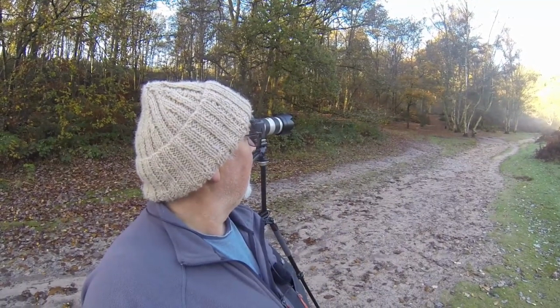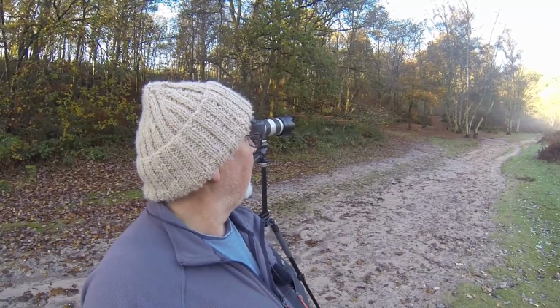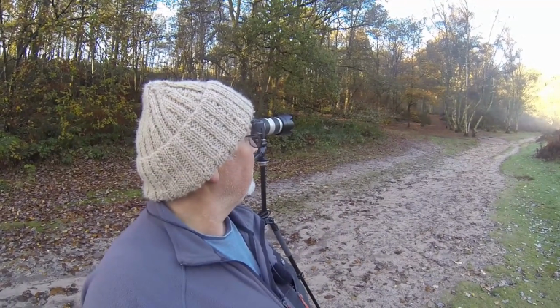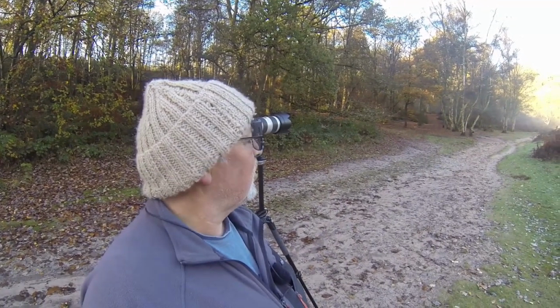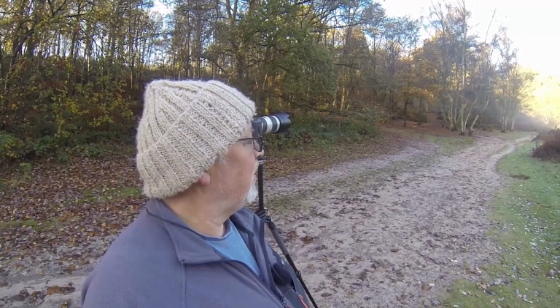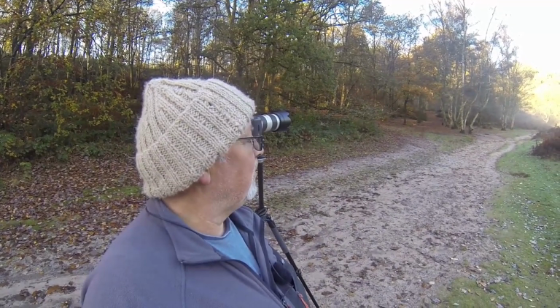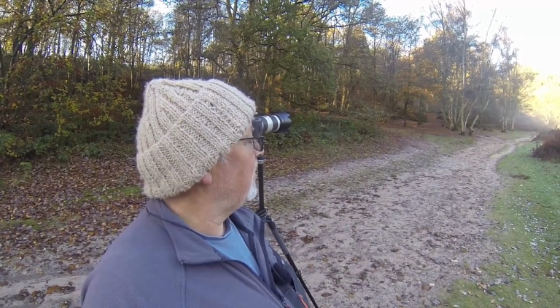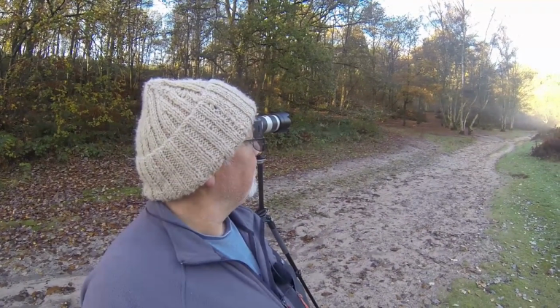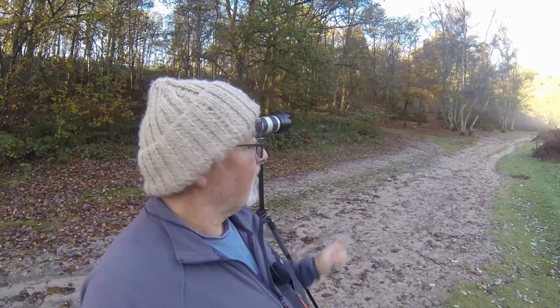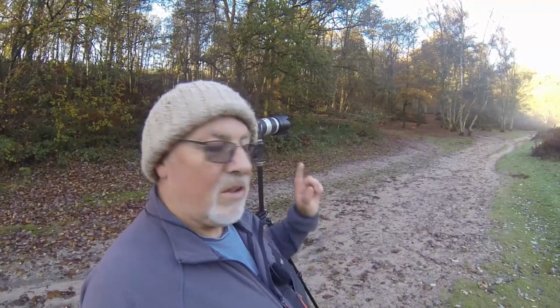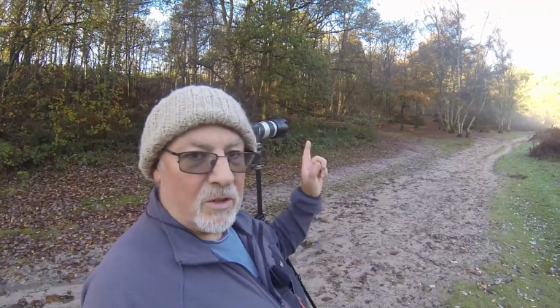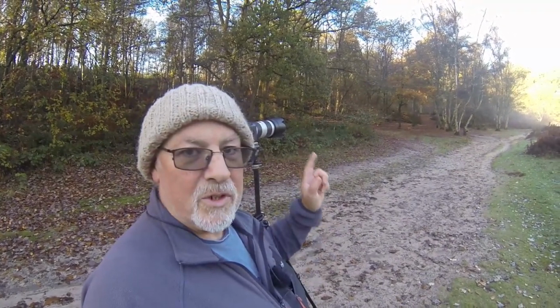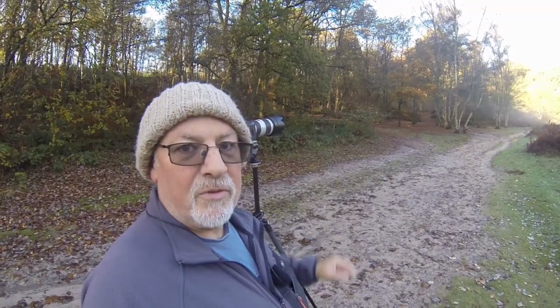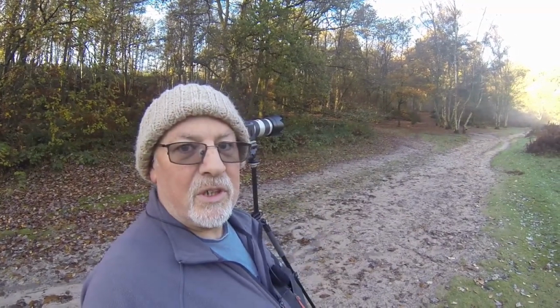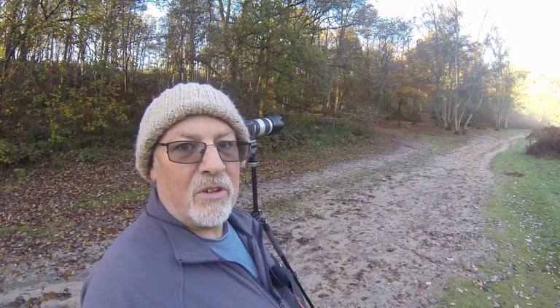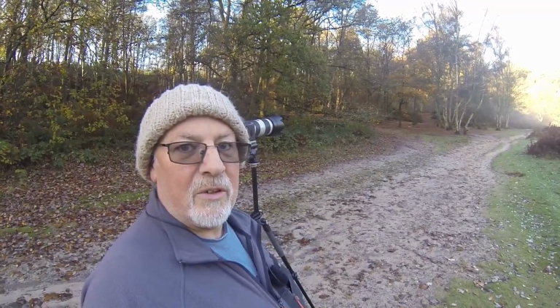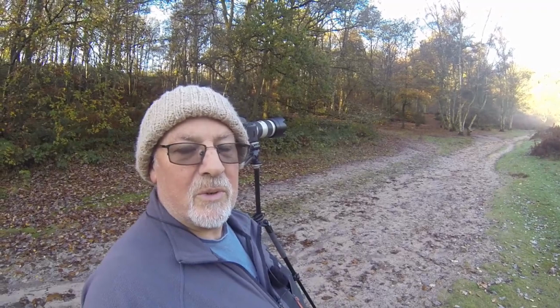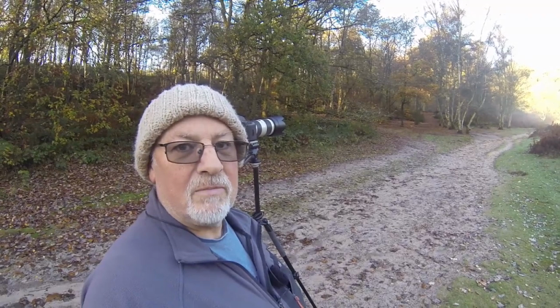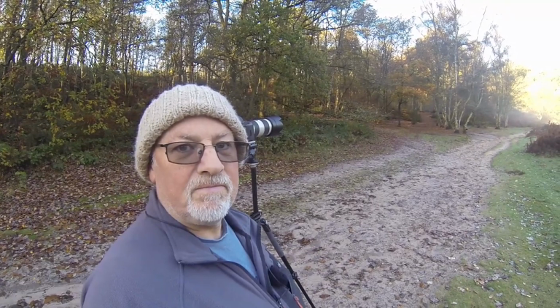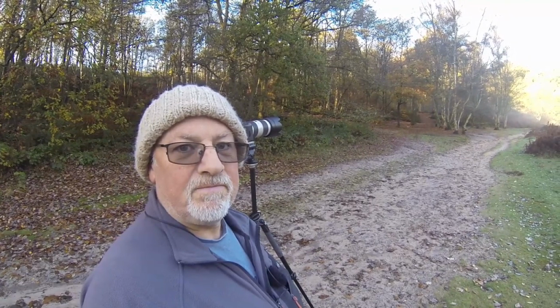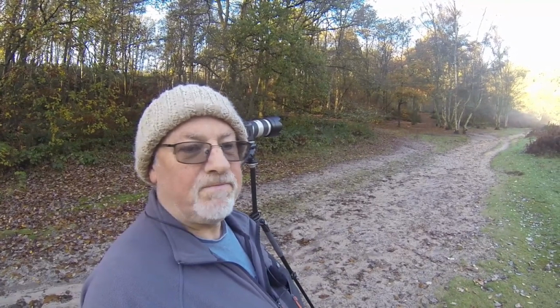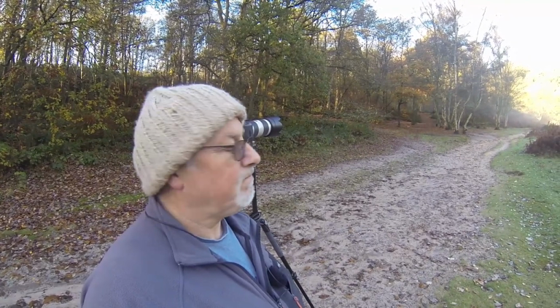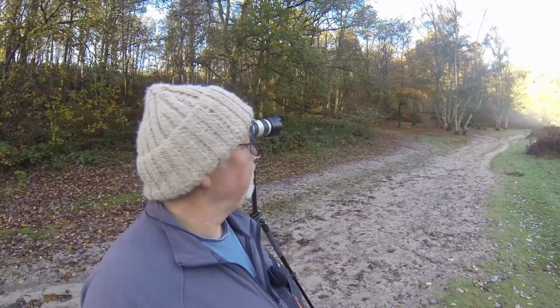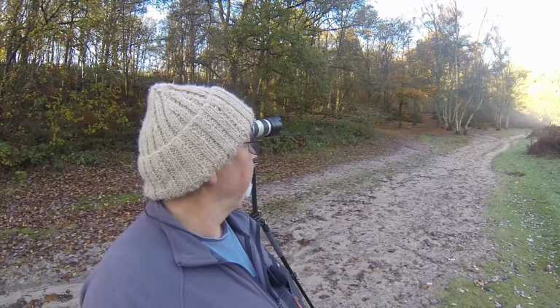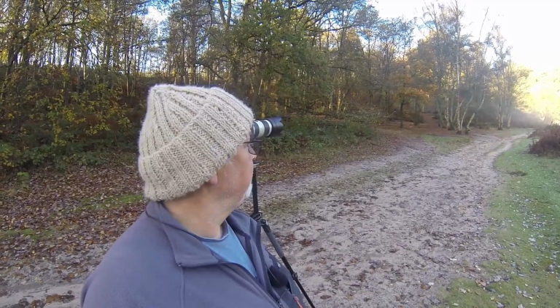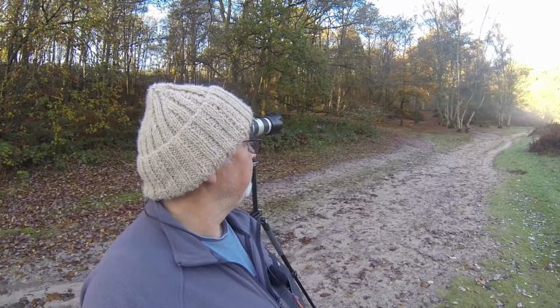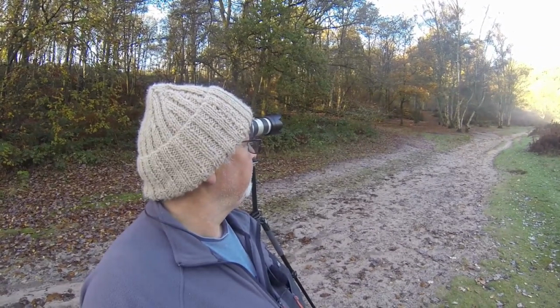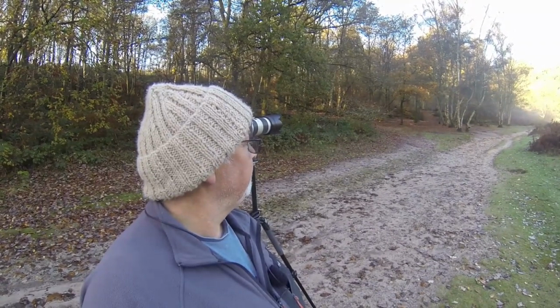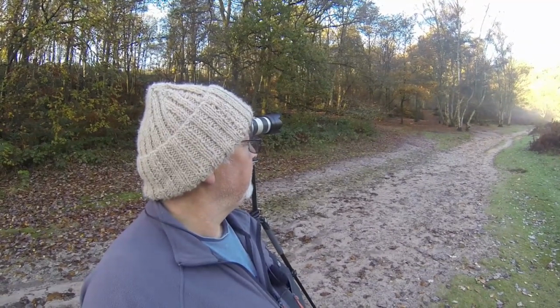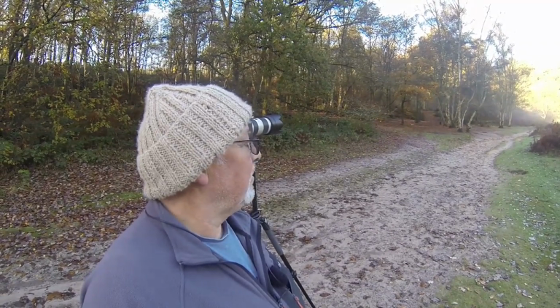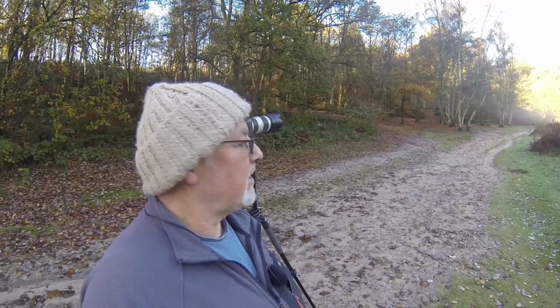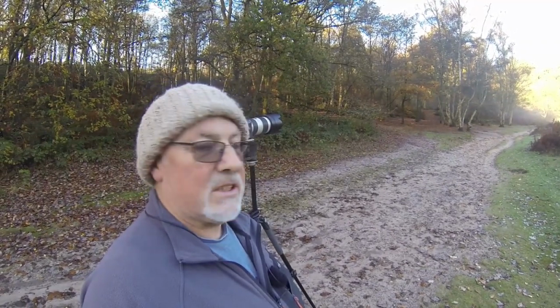It looks beautiful — I'll drop this shot on for you right now as well. Beautiful it is.